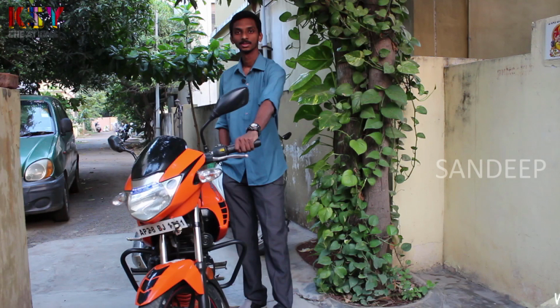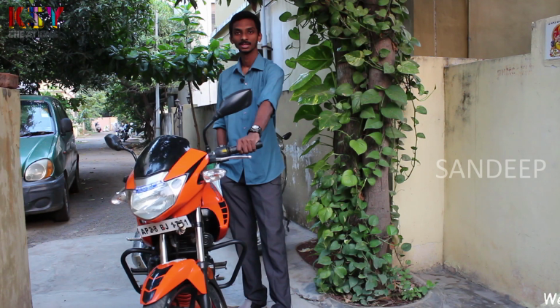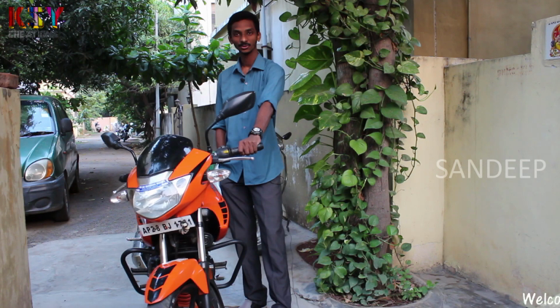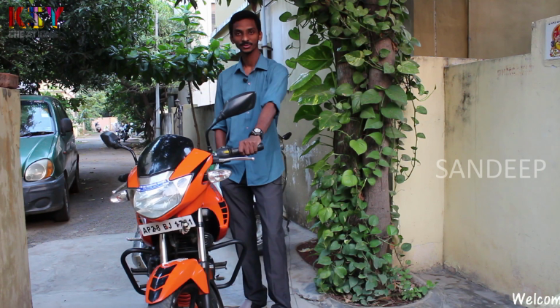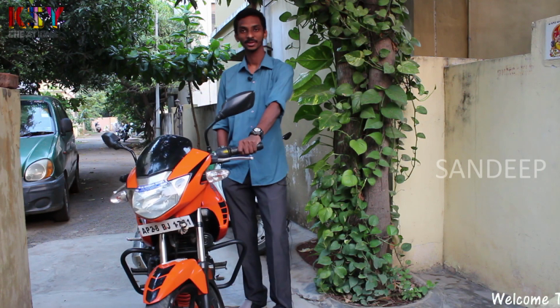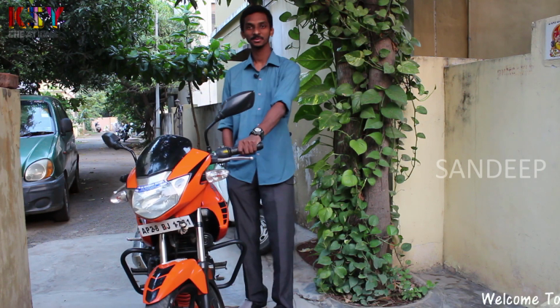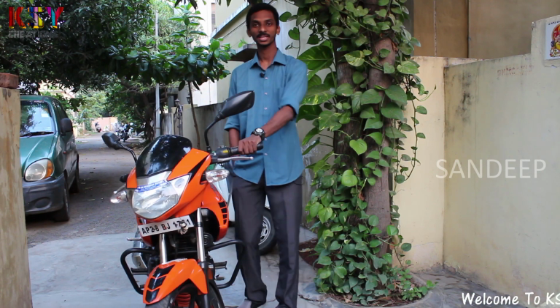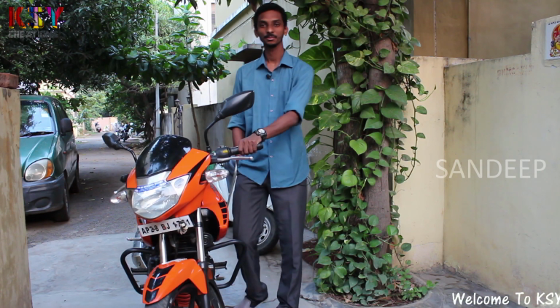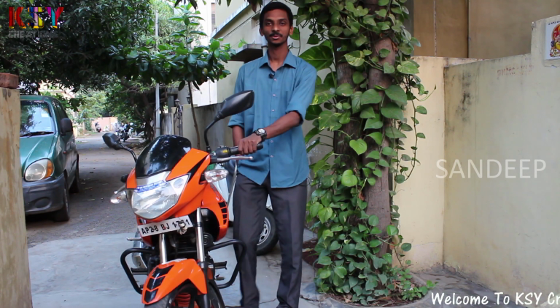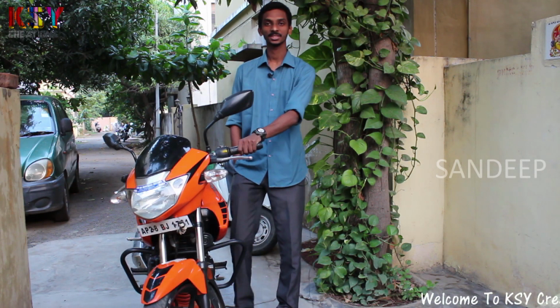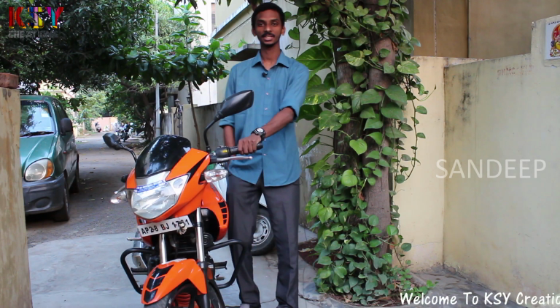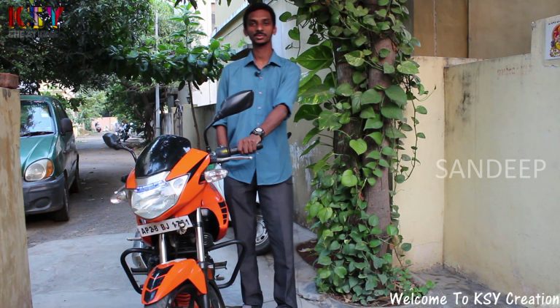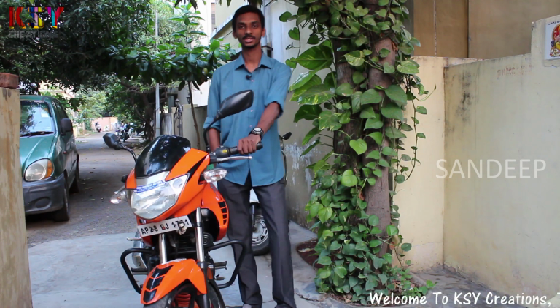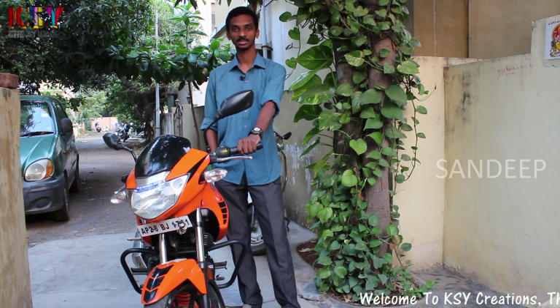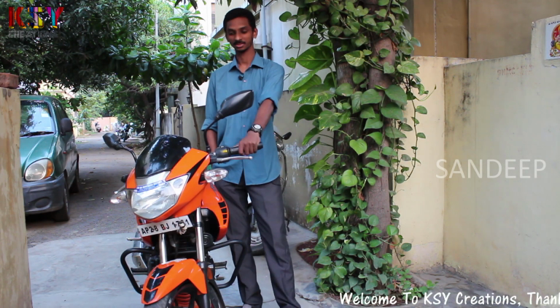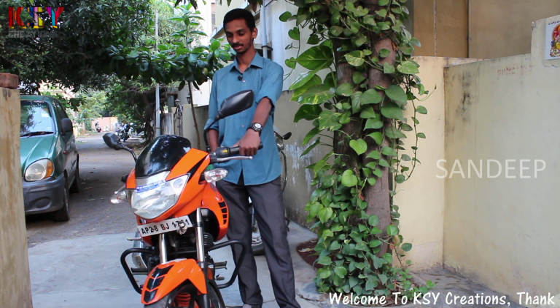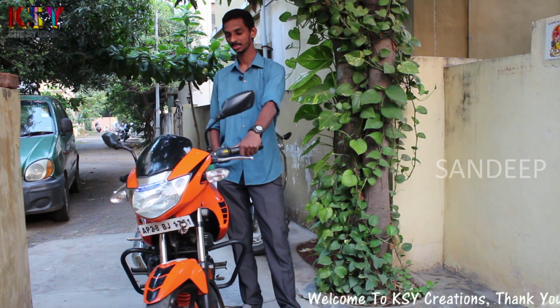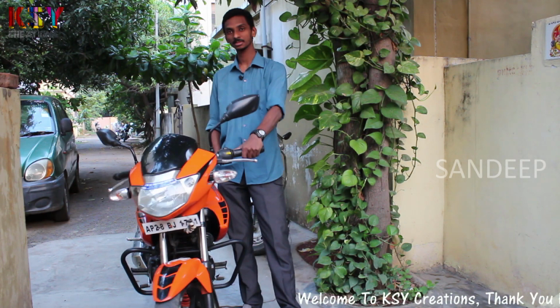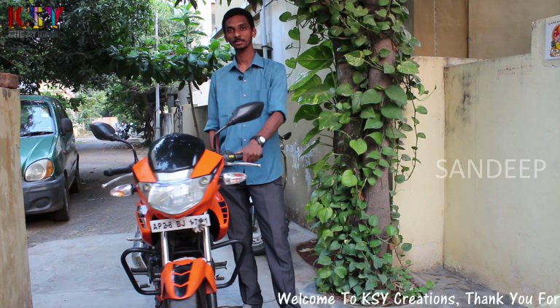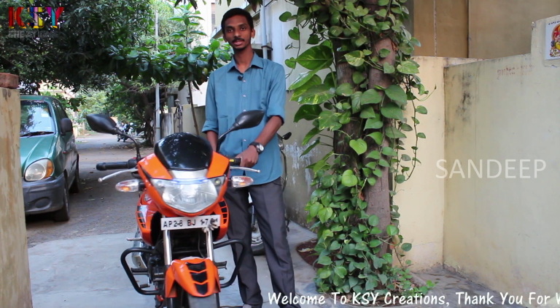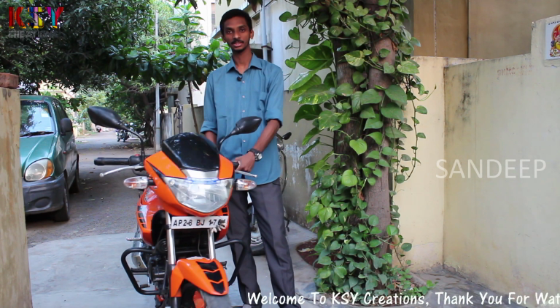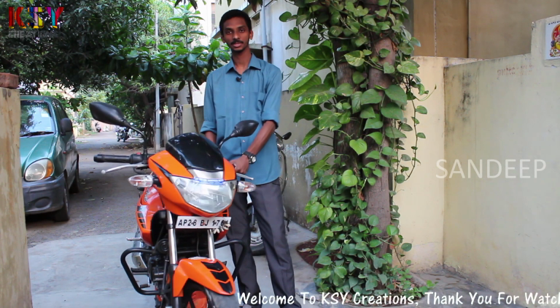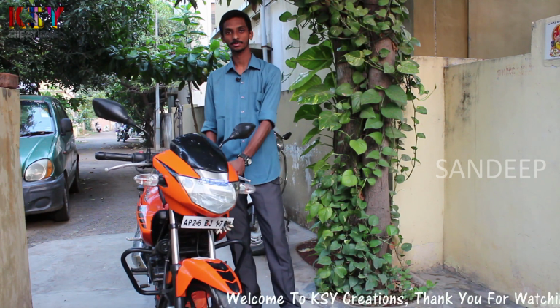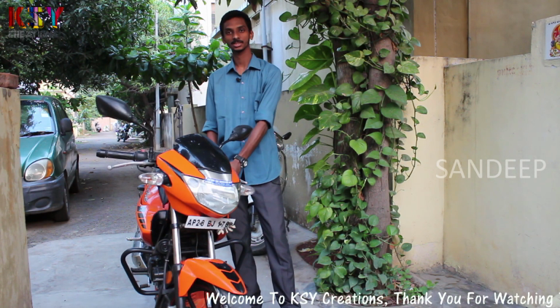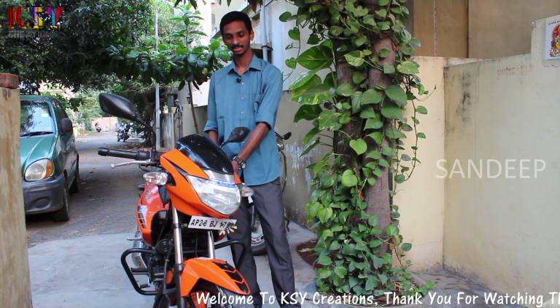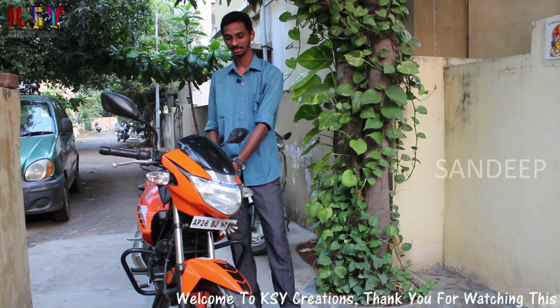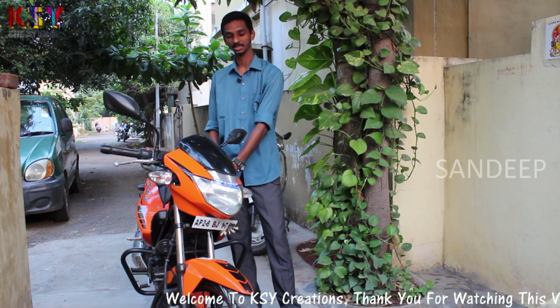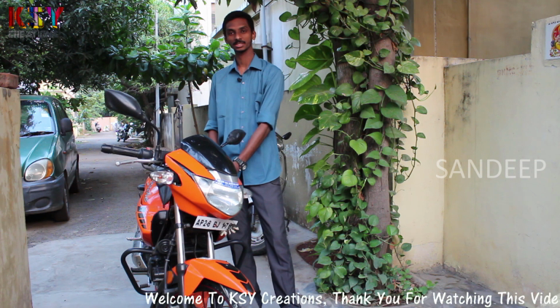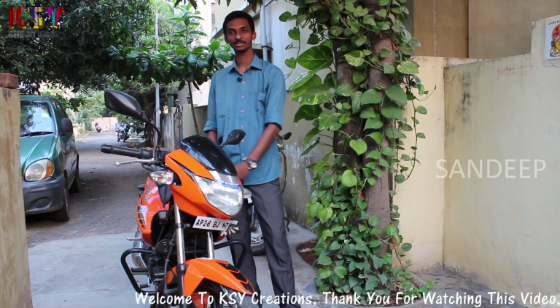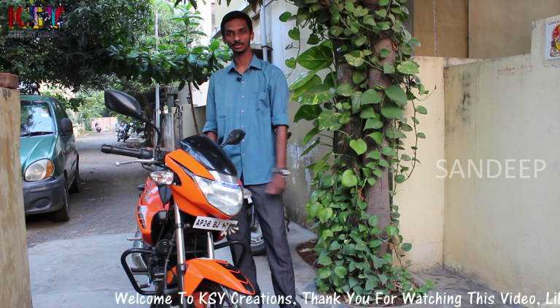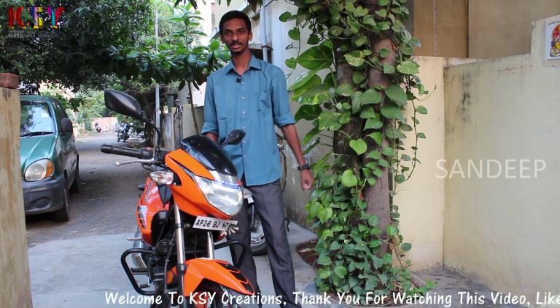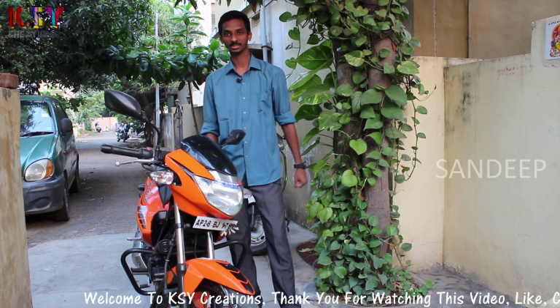Hello everyone, my name is Sandeep, you are watching KSY Creations. This is my bike, TVS Apache RTR160 fuel injection.